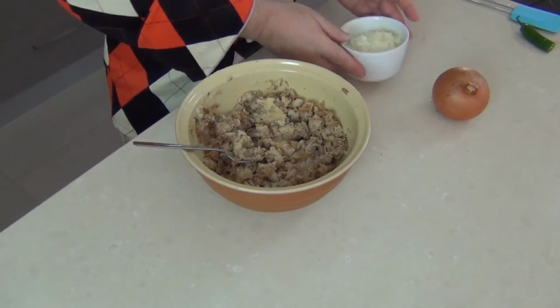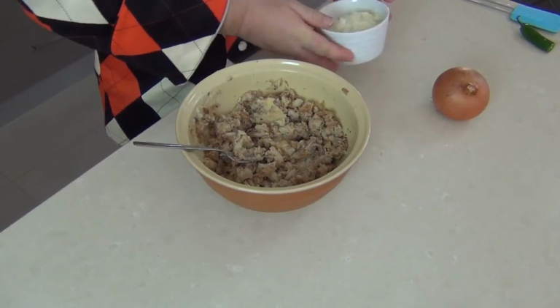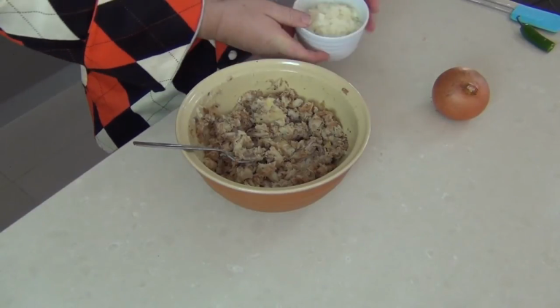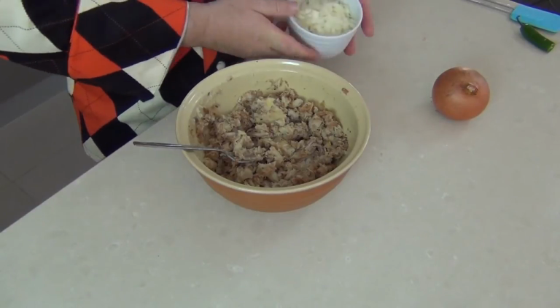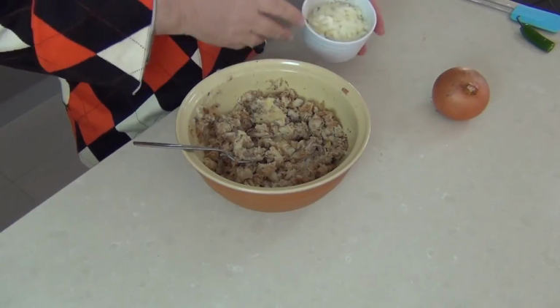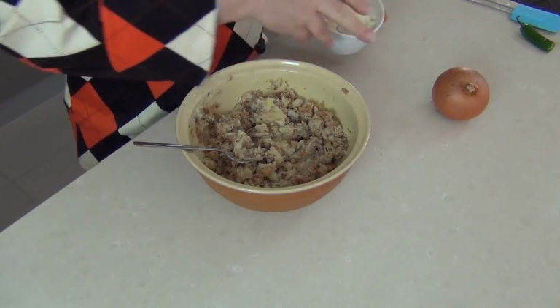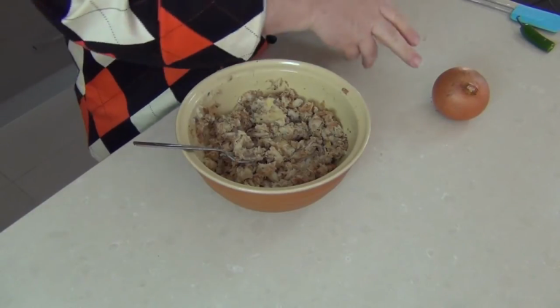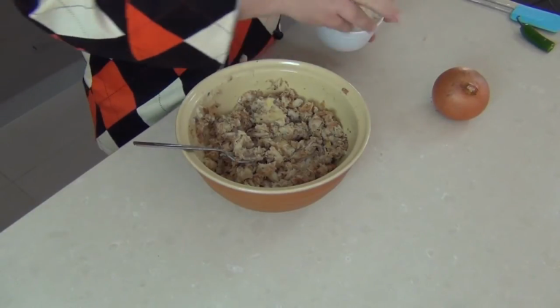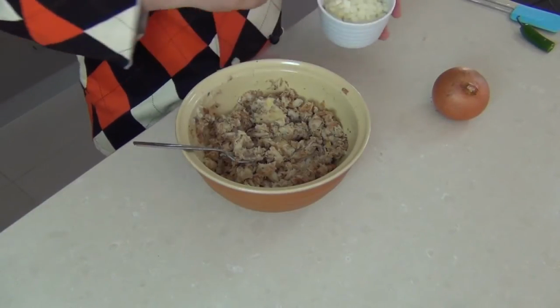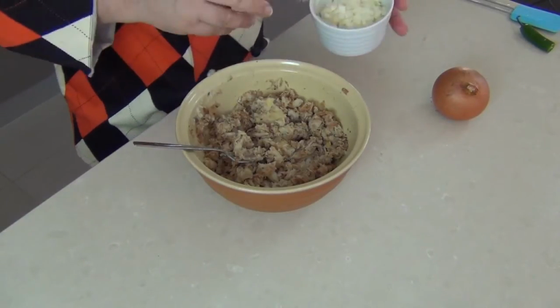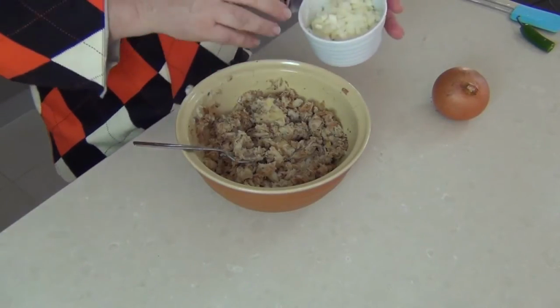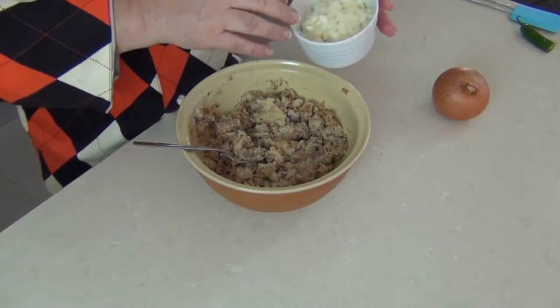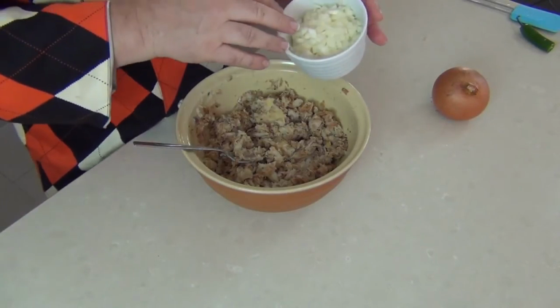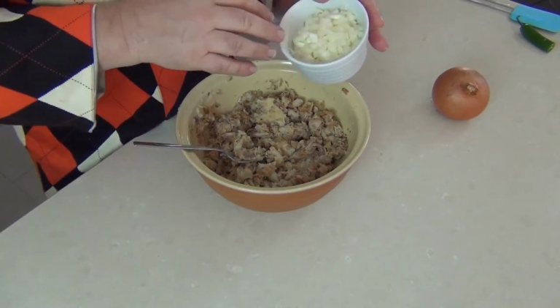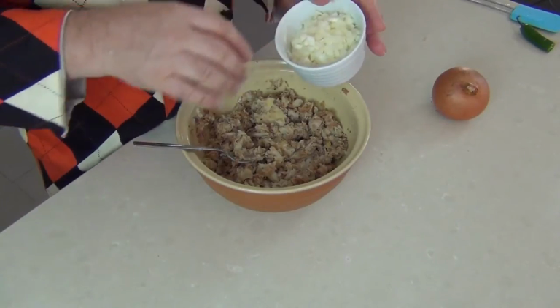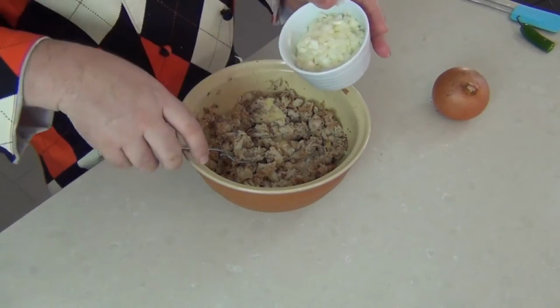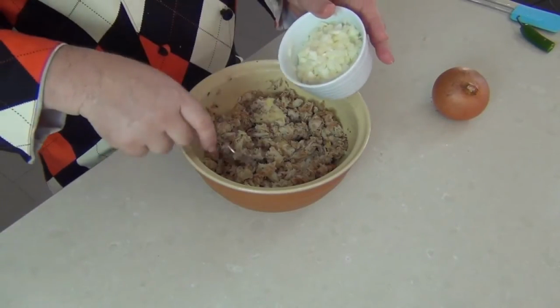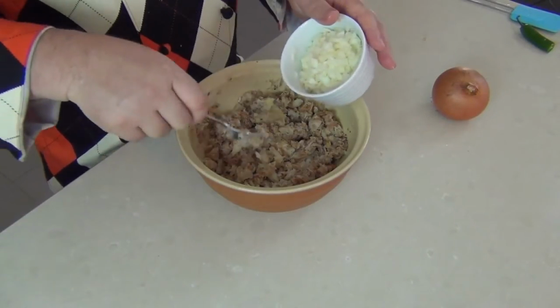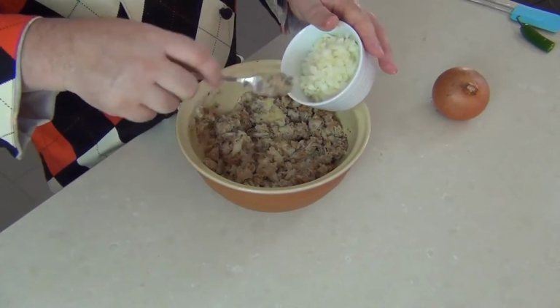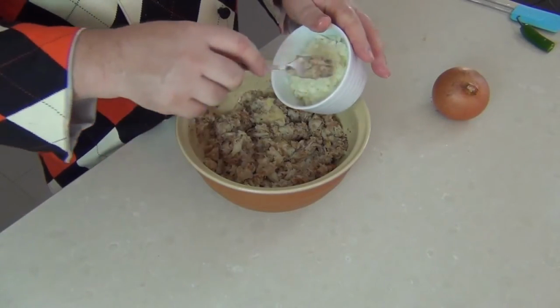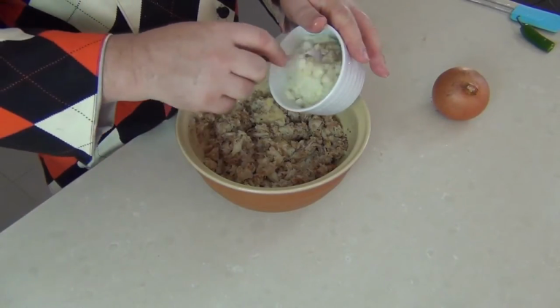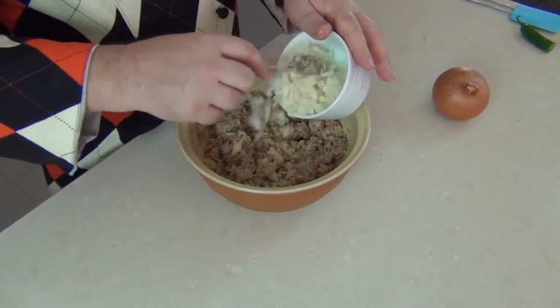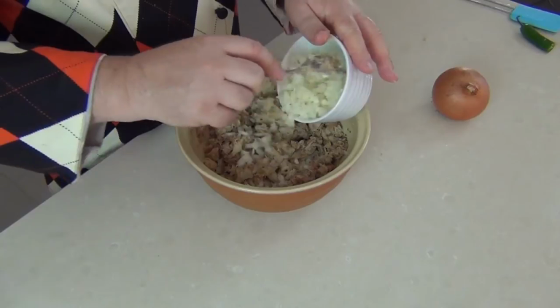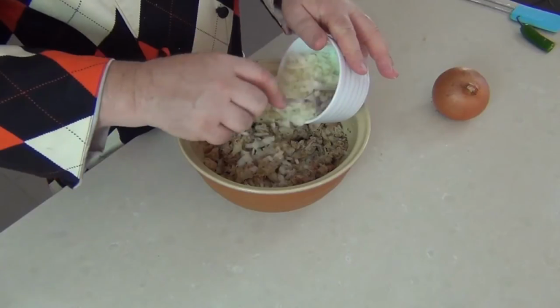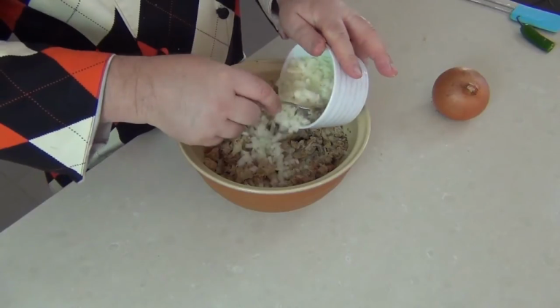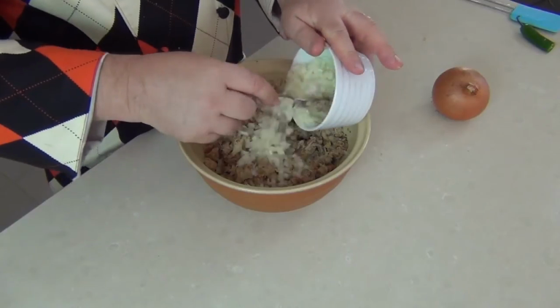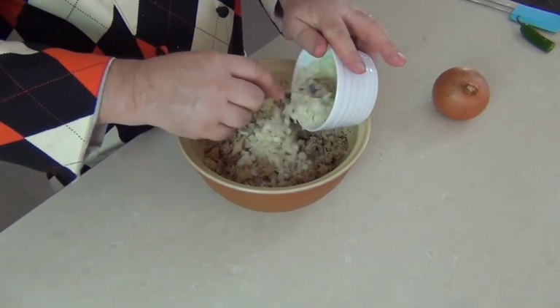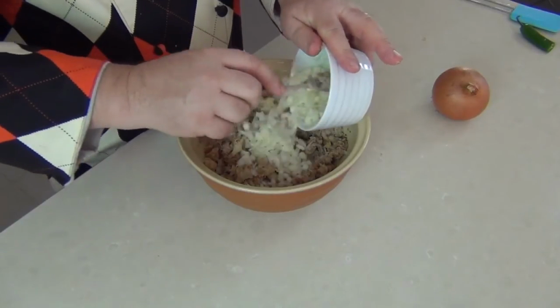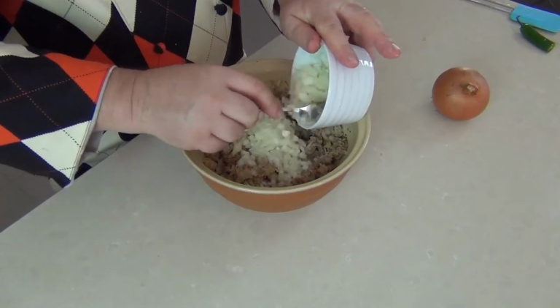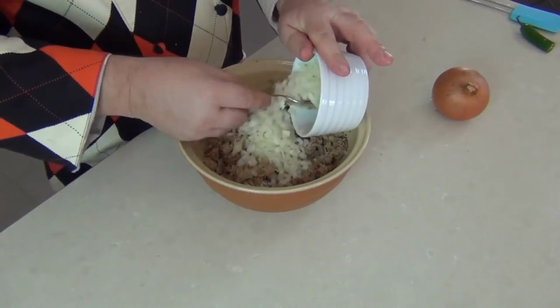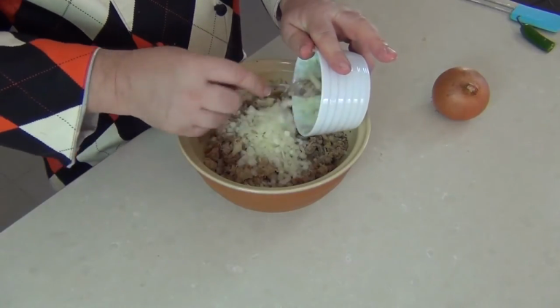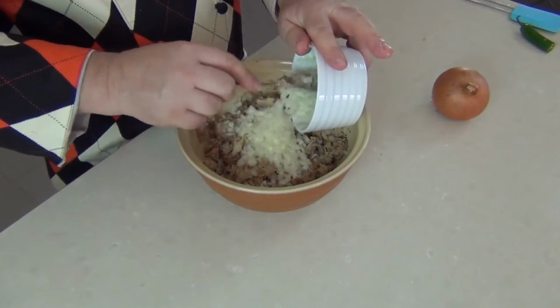I've taken half a brown onion, very finely chopped, and we can just use a fork now to fold this into the mixture.